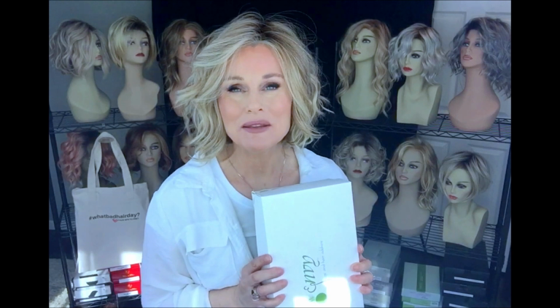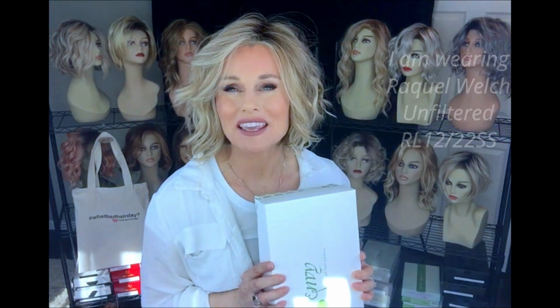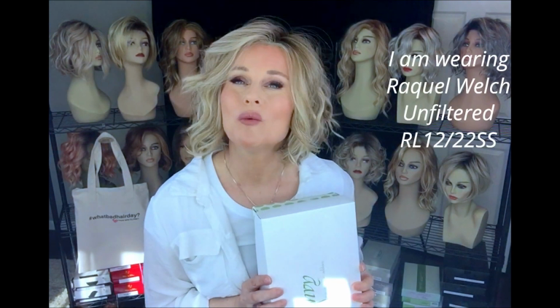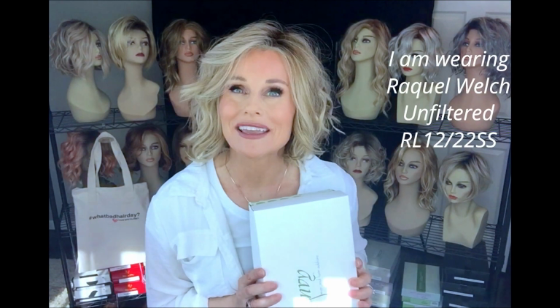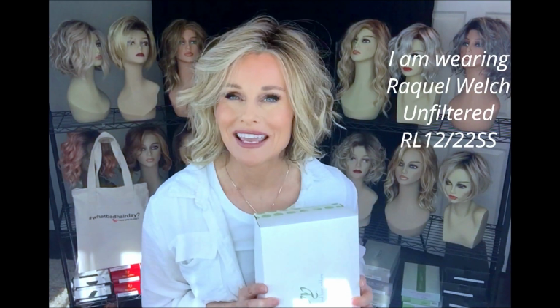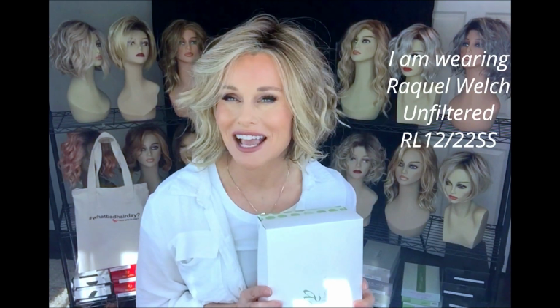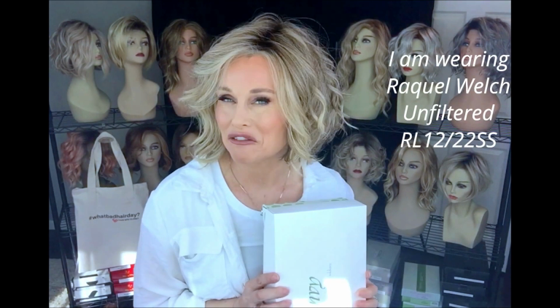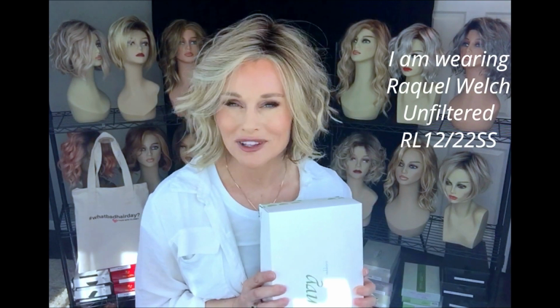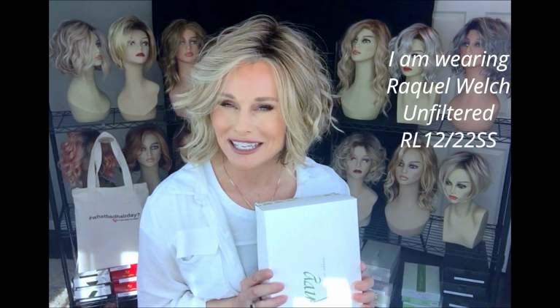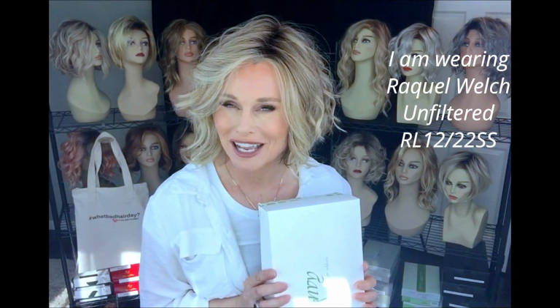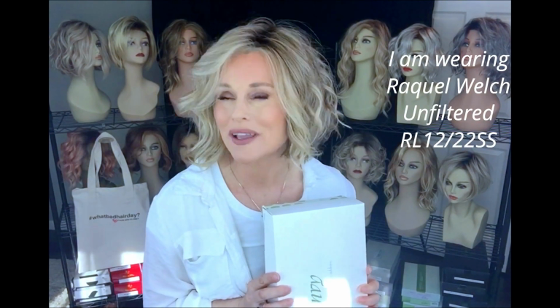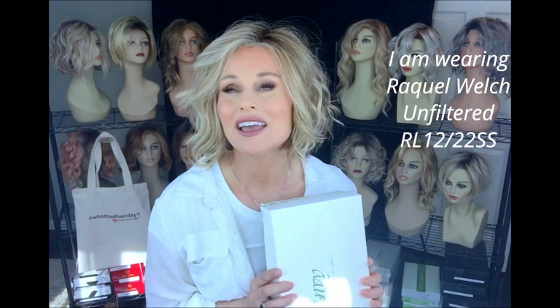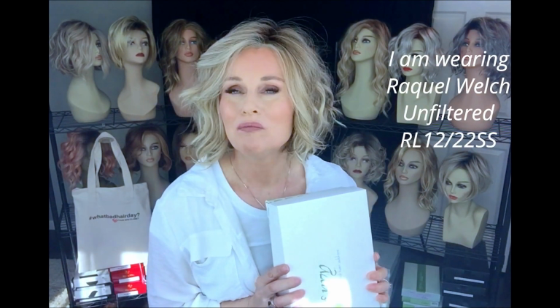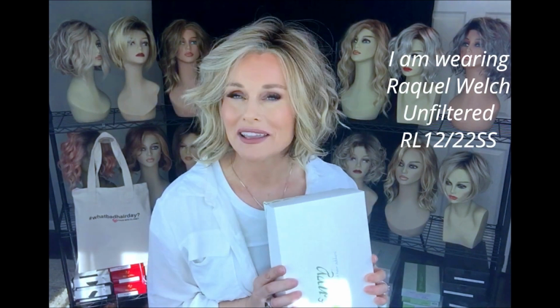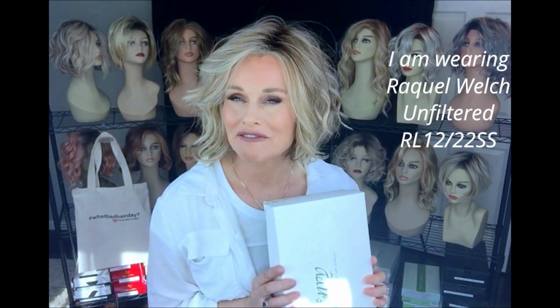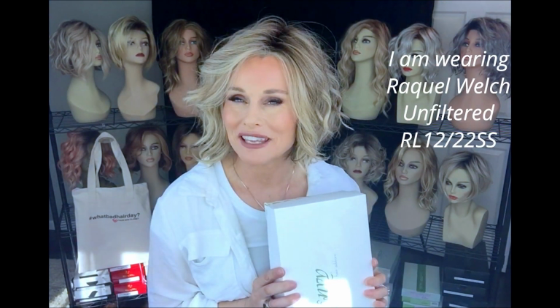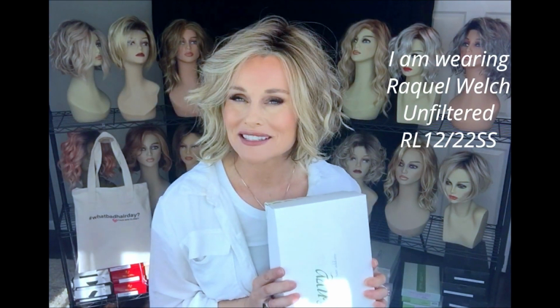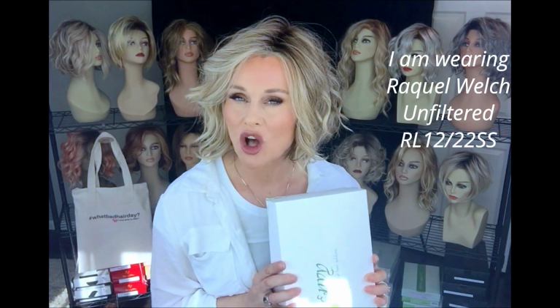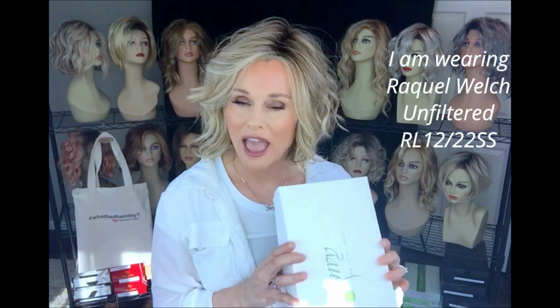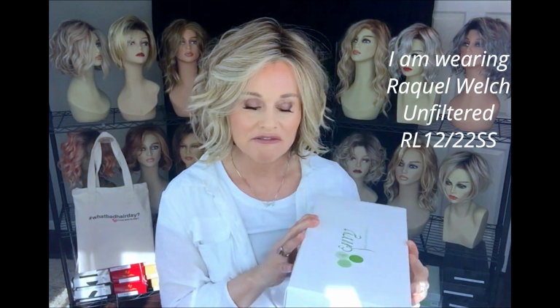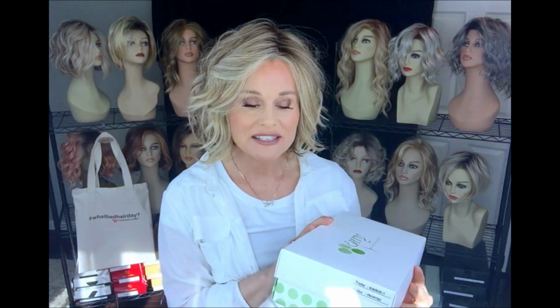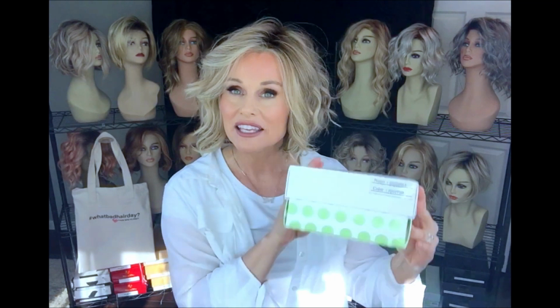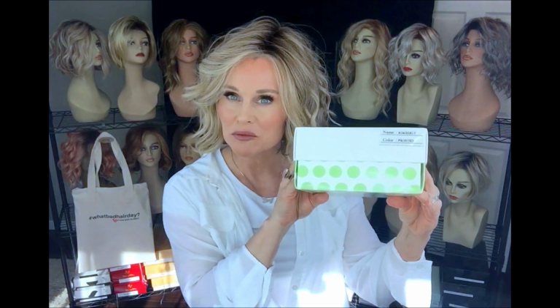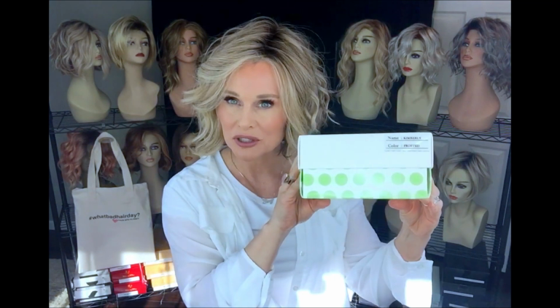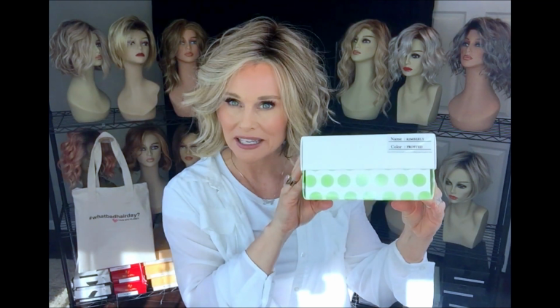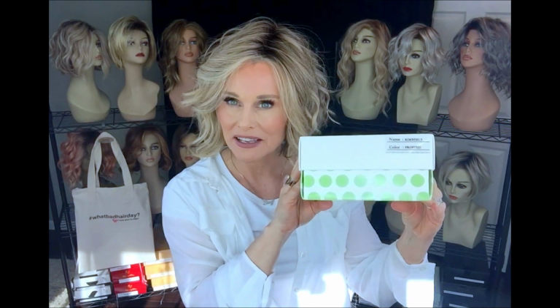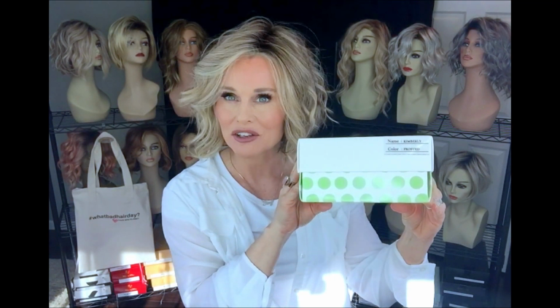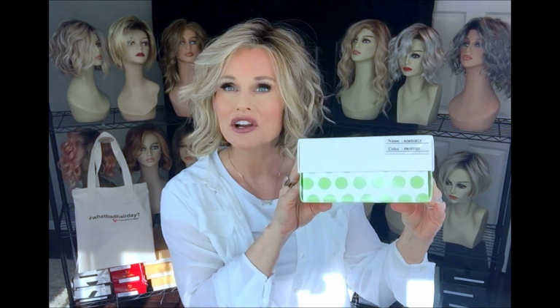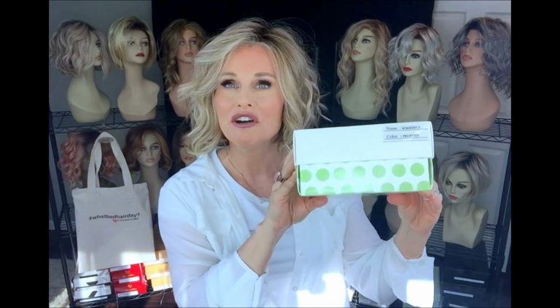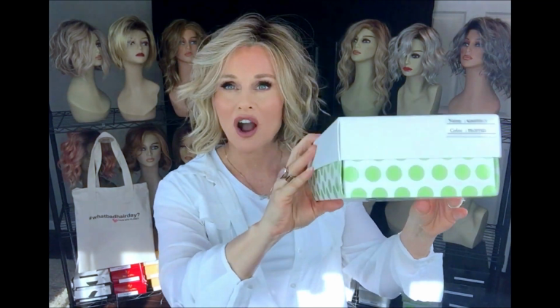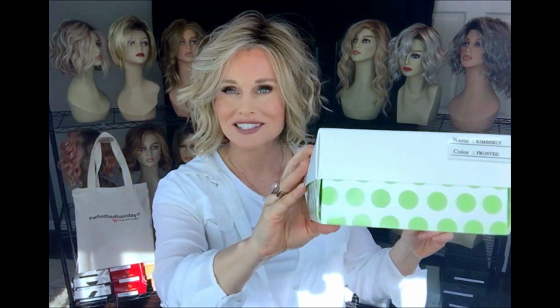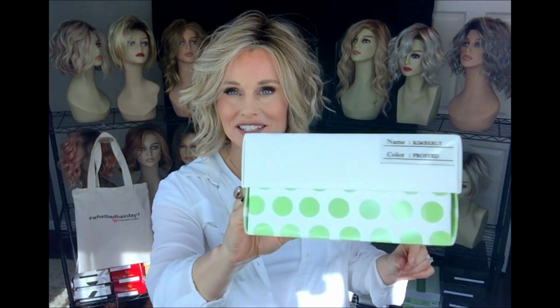I'm going to be giving away a fully hand tied wig by Envy. This is called Envy's Kimberly in the color frosted.